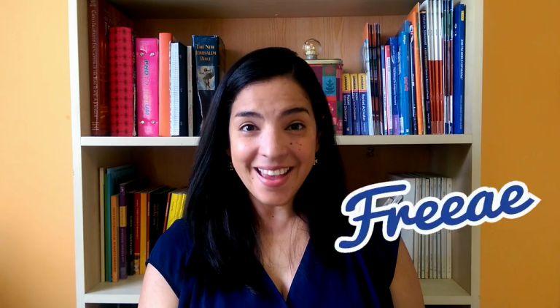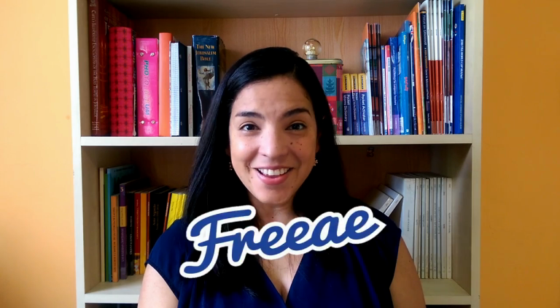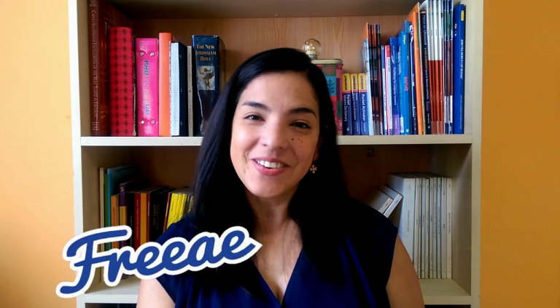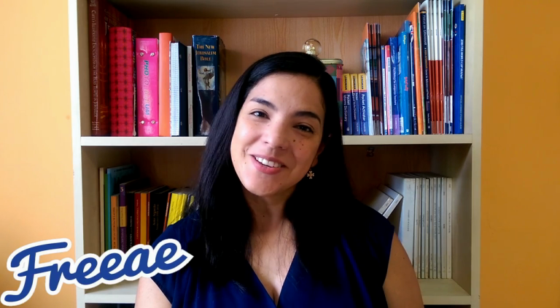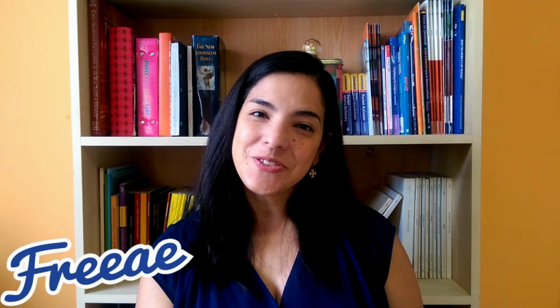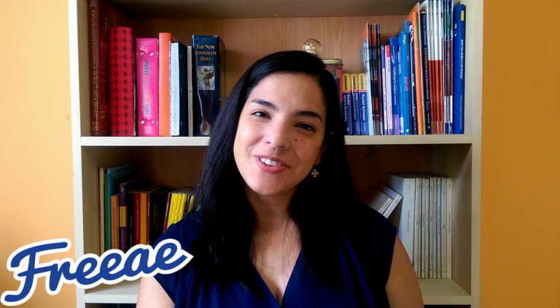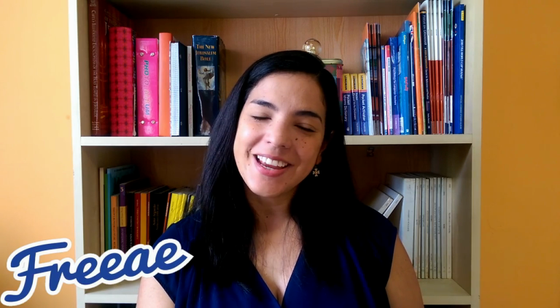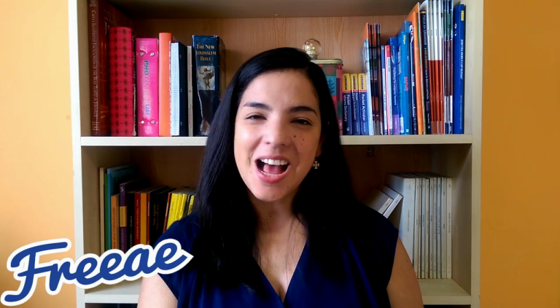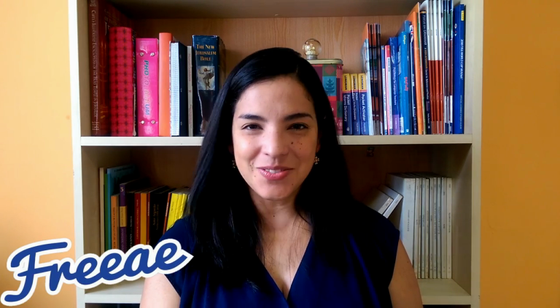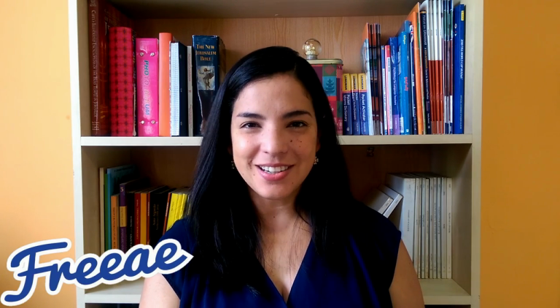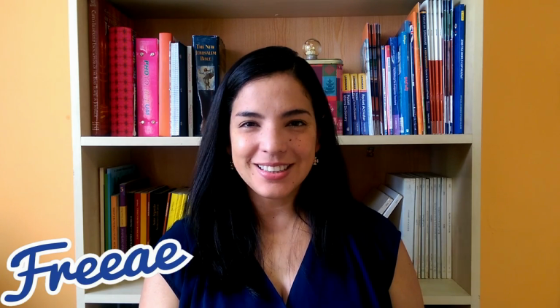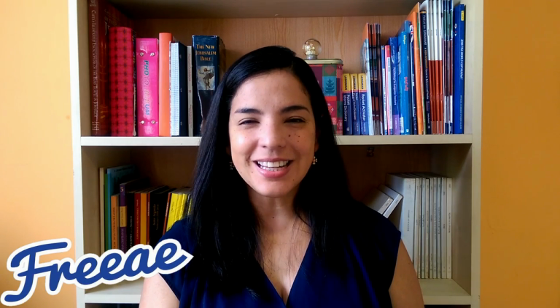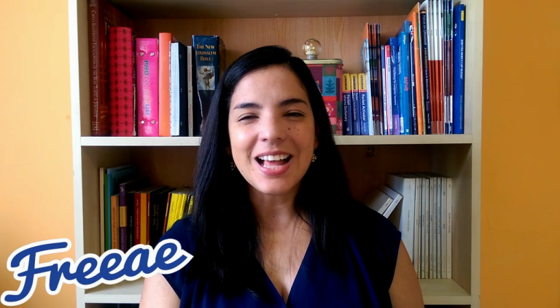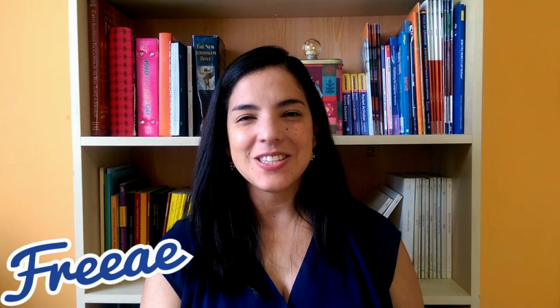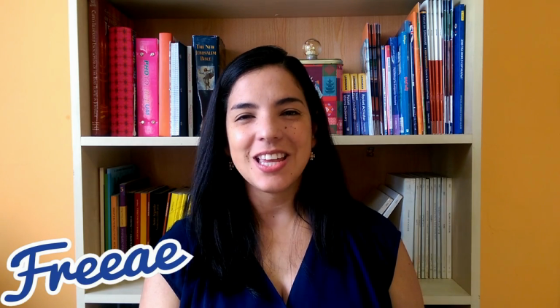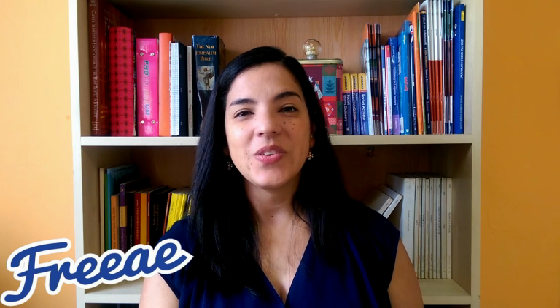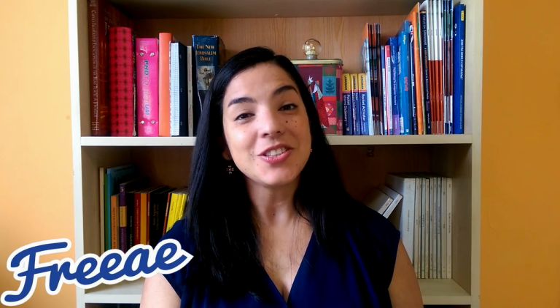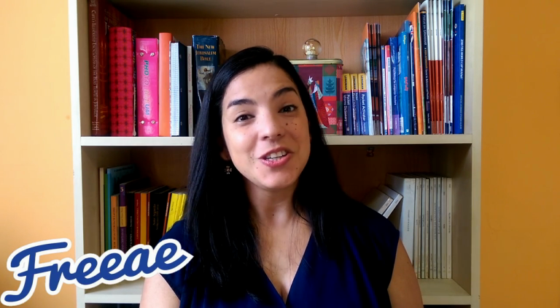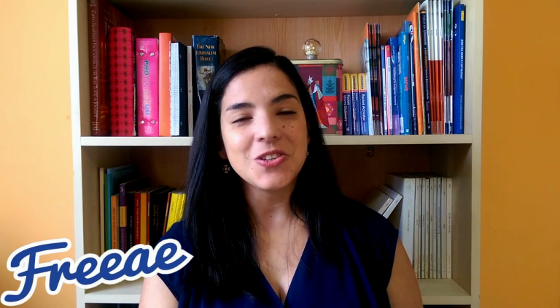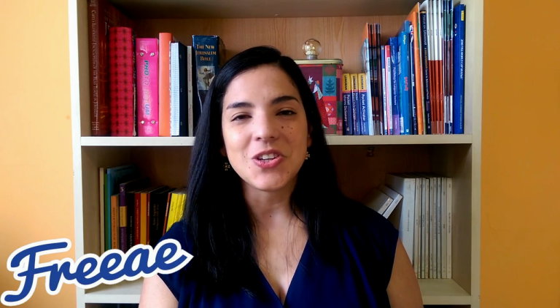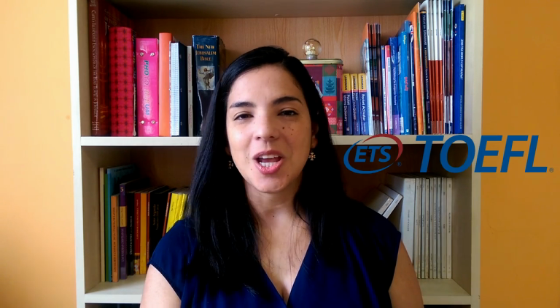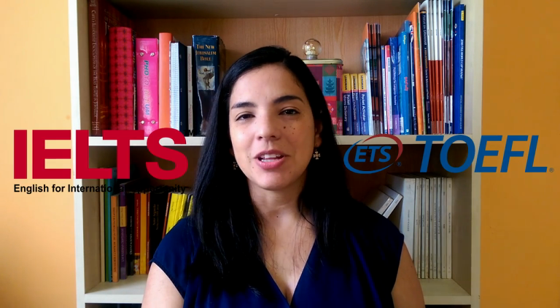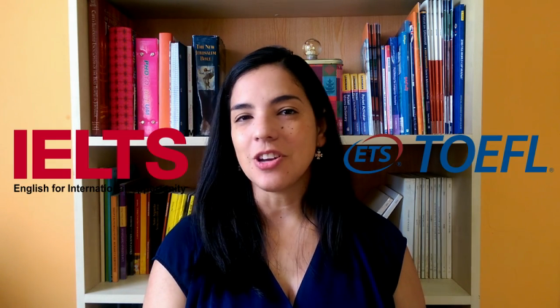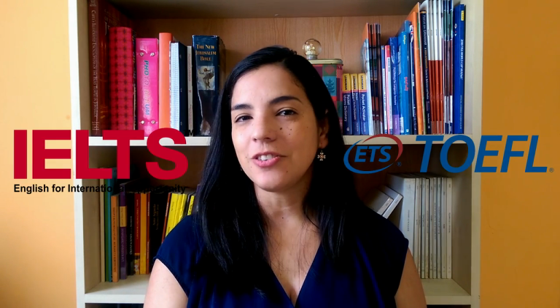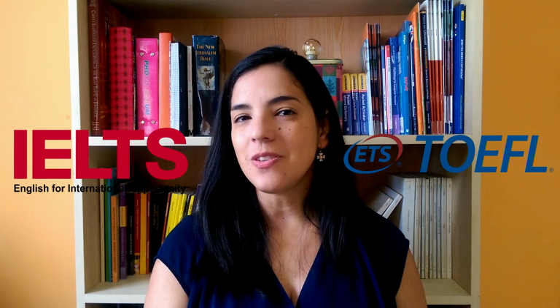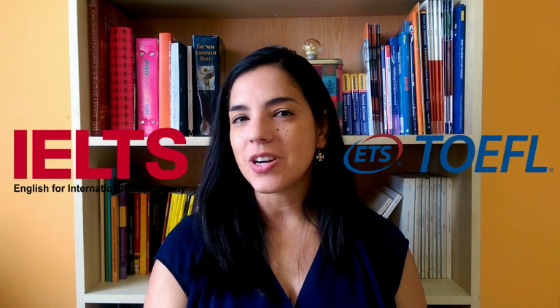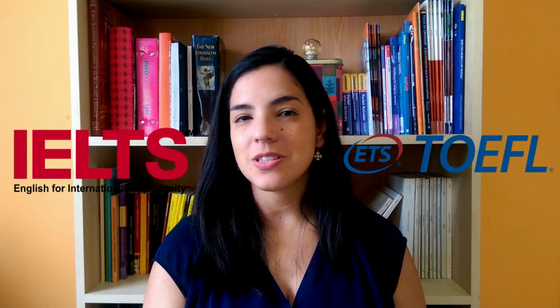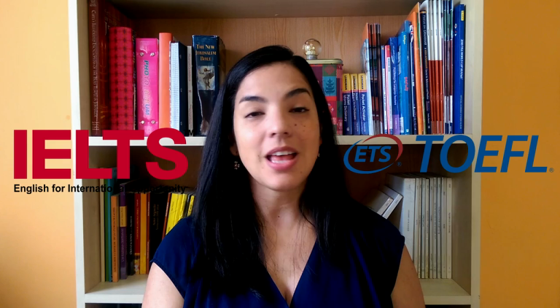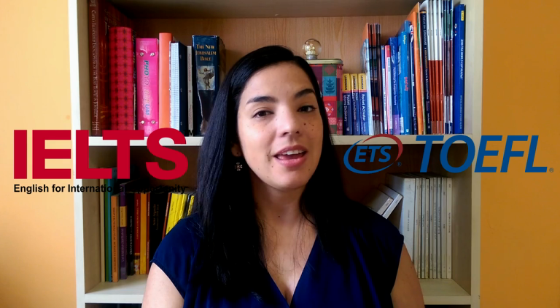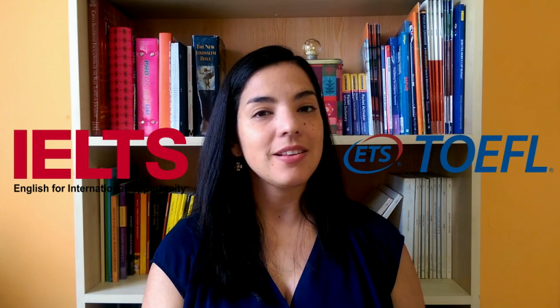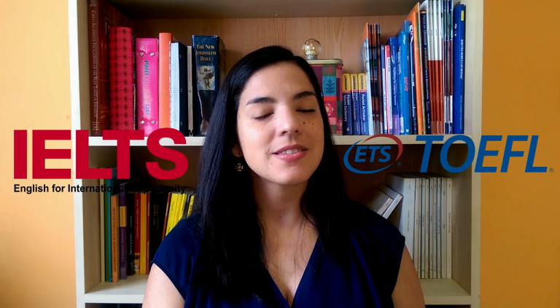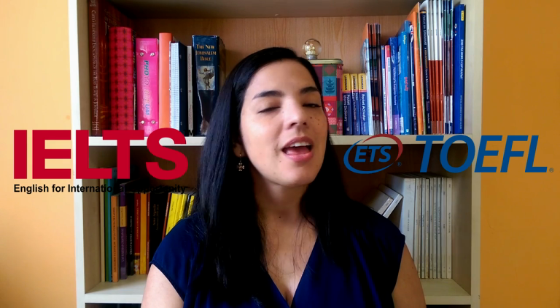Hi! Welcome to FREE! I'm Geraldine and today we continue talking about TOEFL versus IELTS.